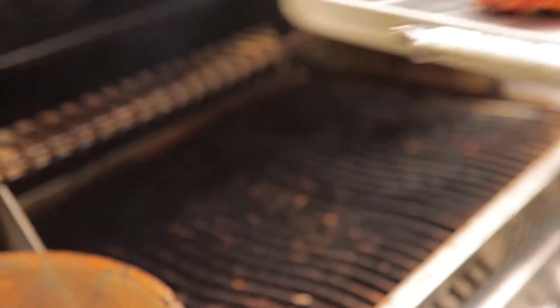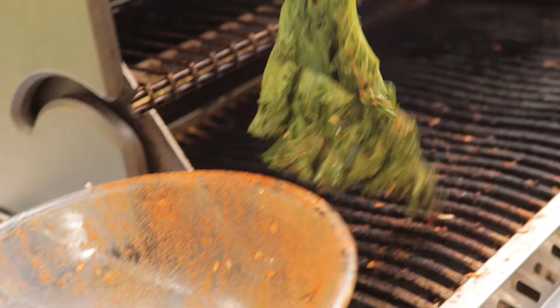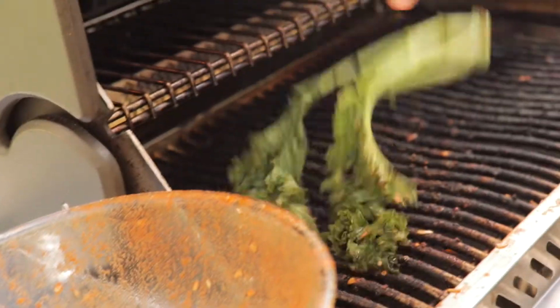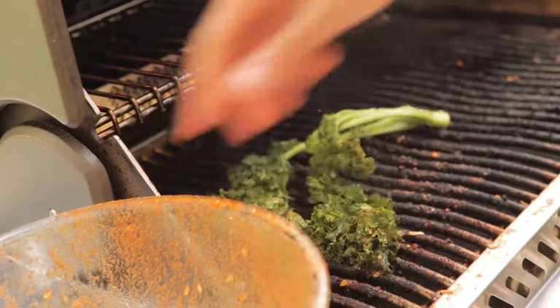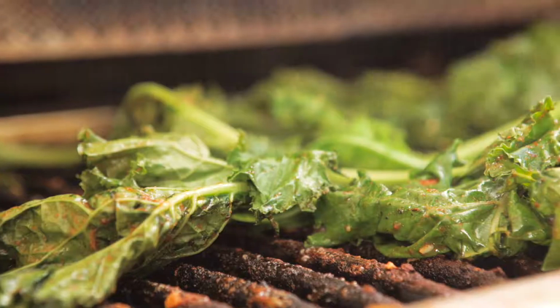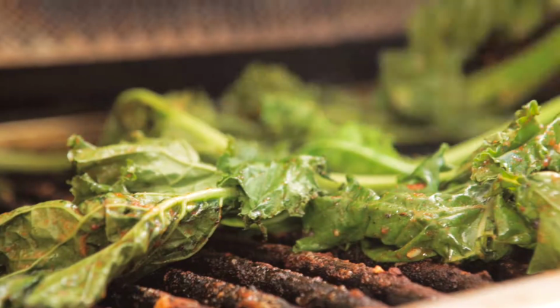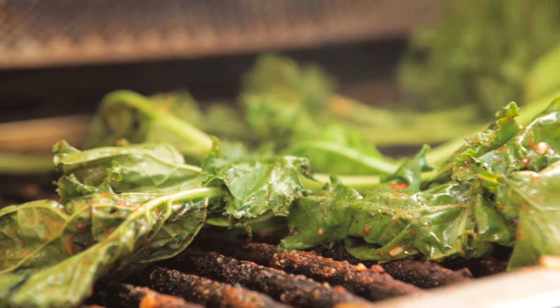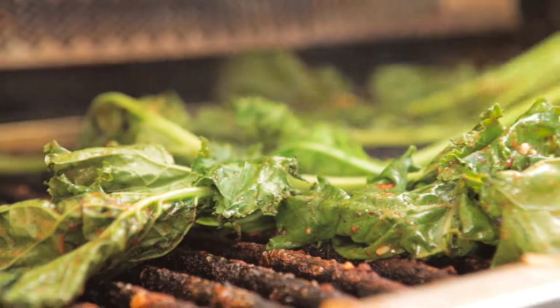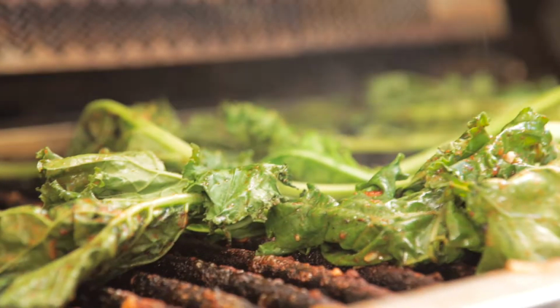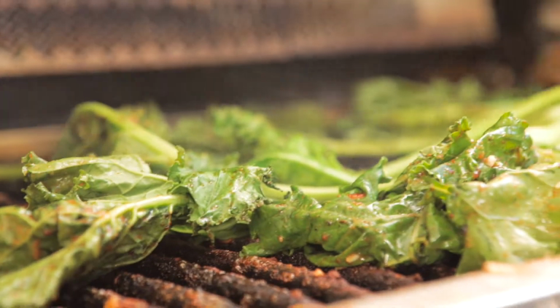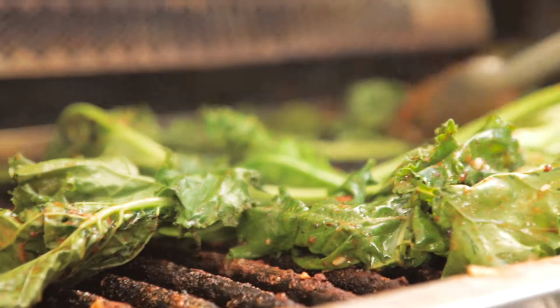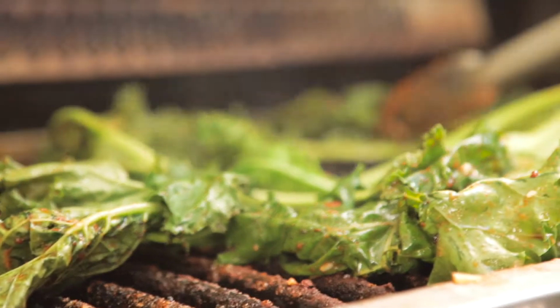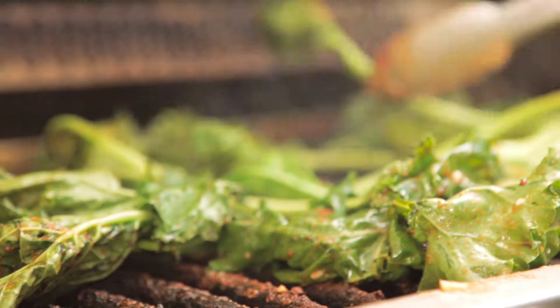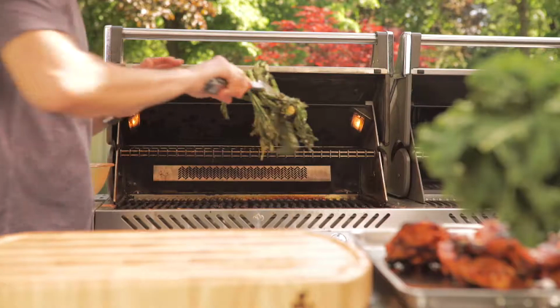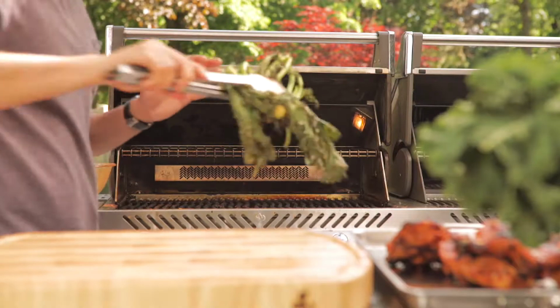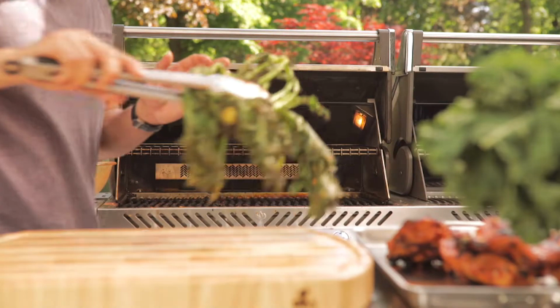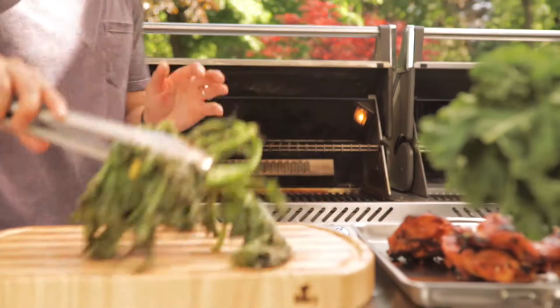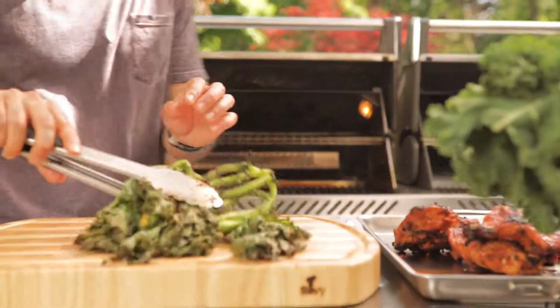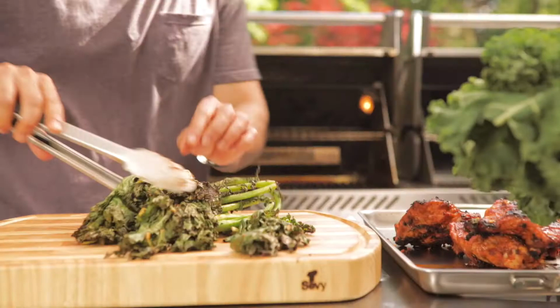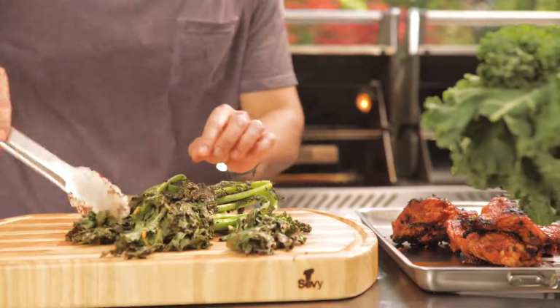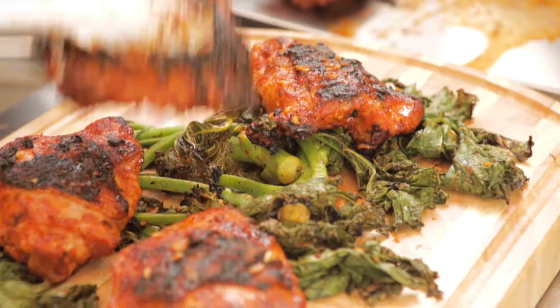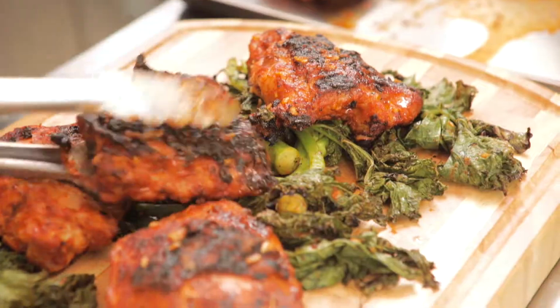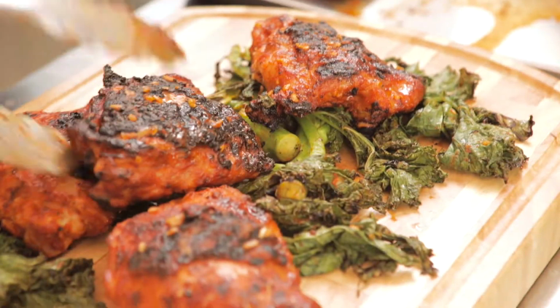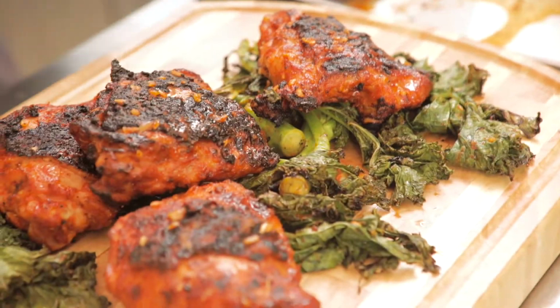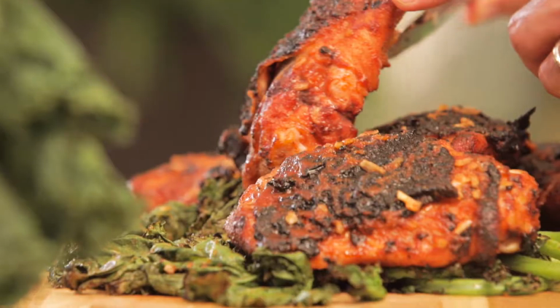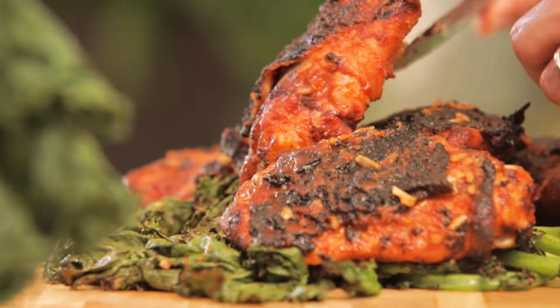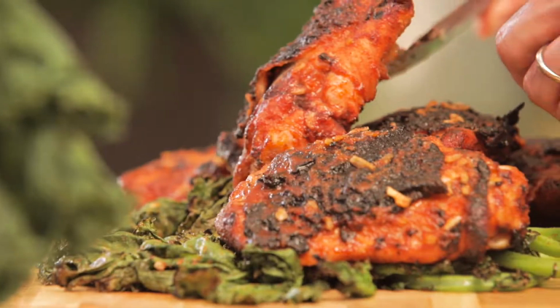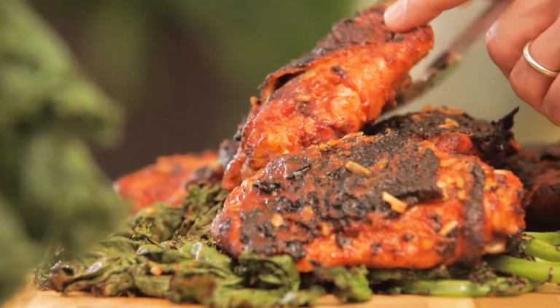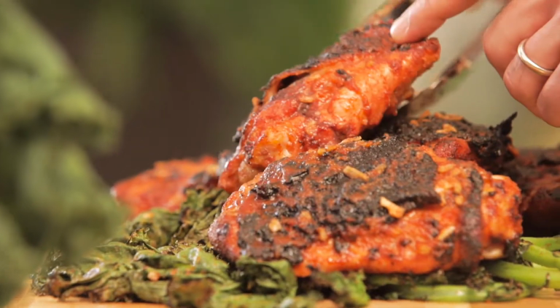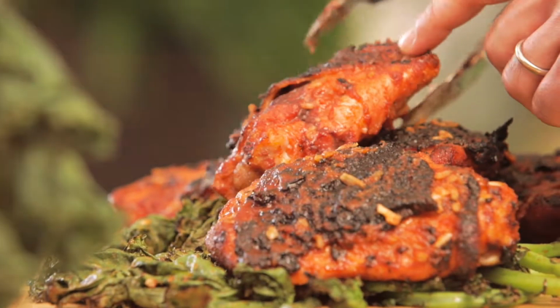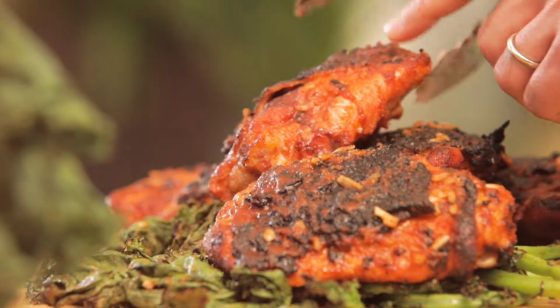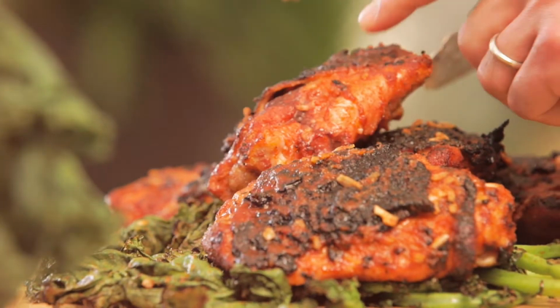Now let's grill it up. Really quick, just a minute. Look at the color. This summer, when you think barbecue, think turkey.